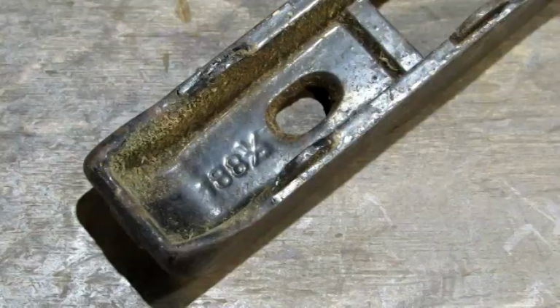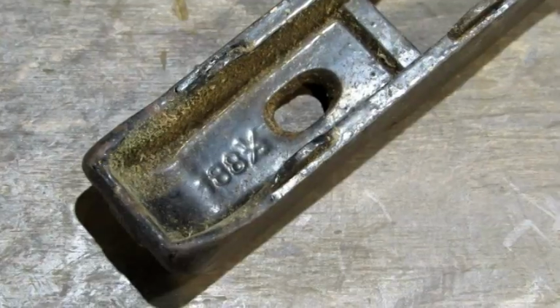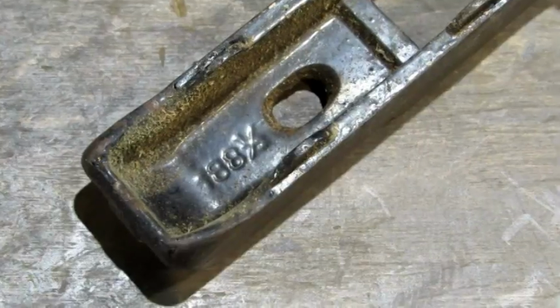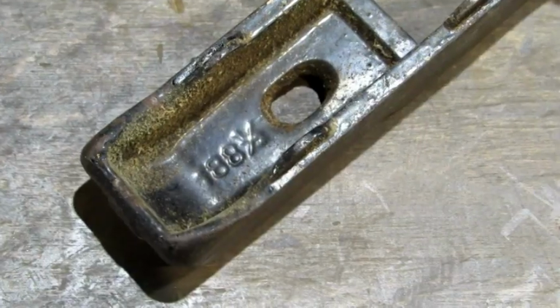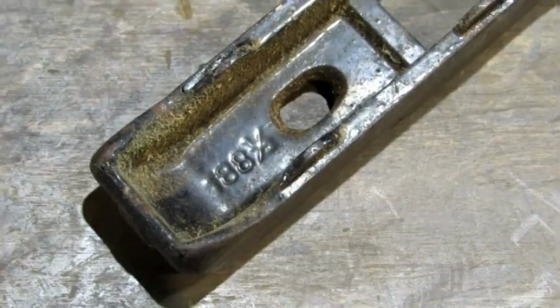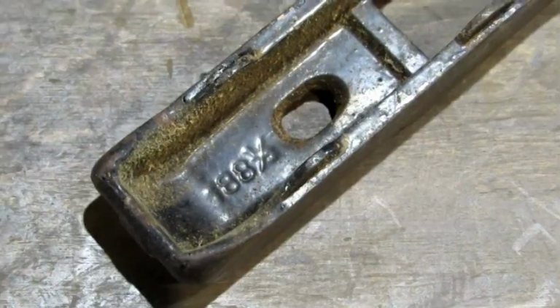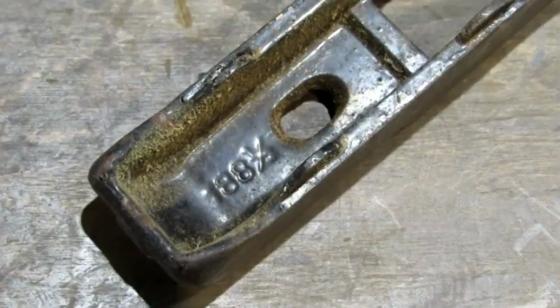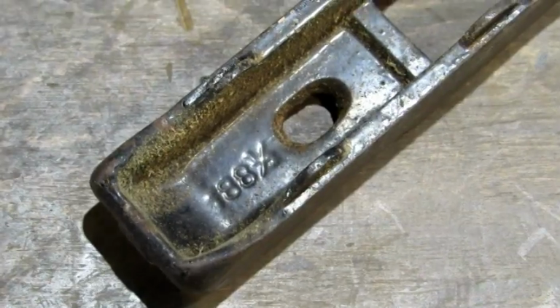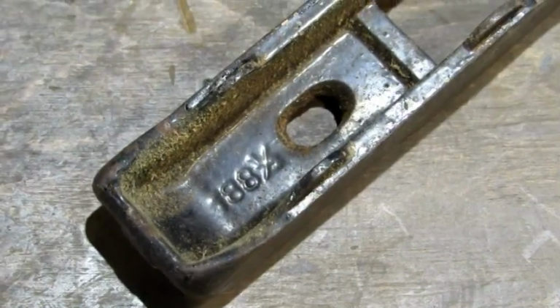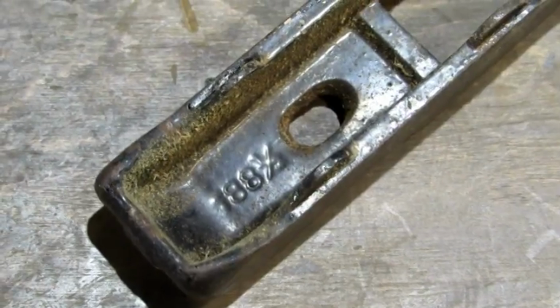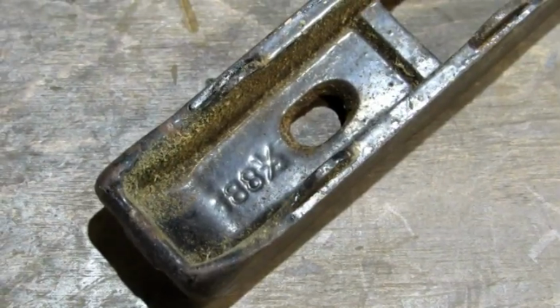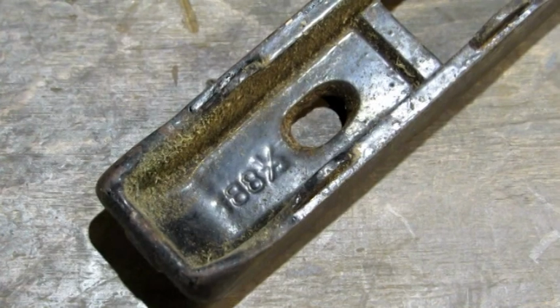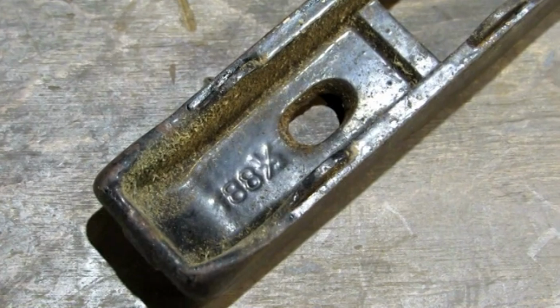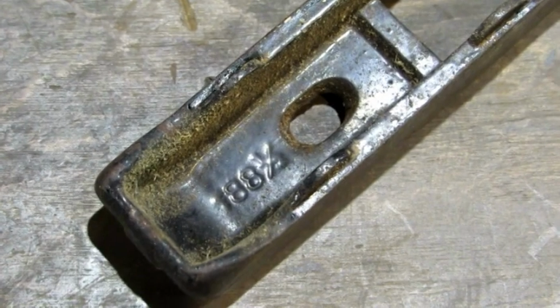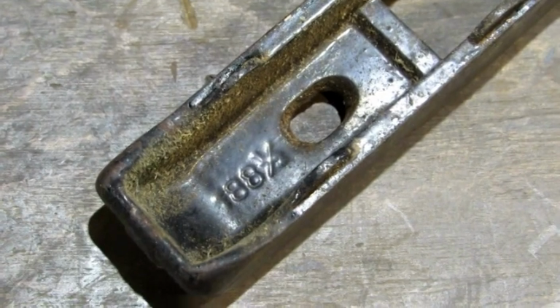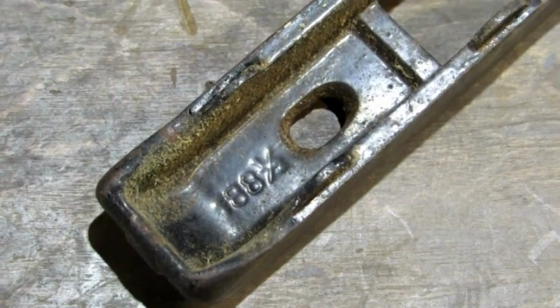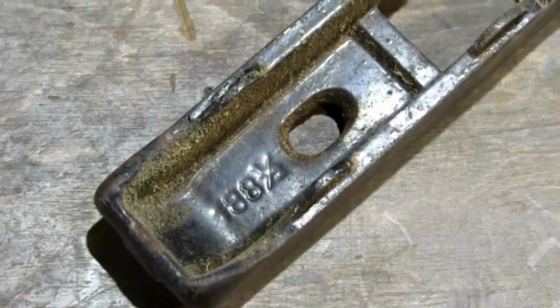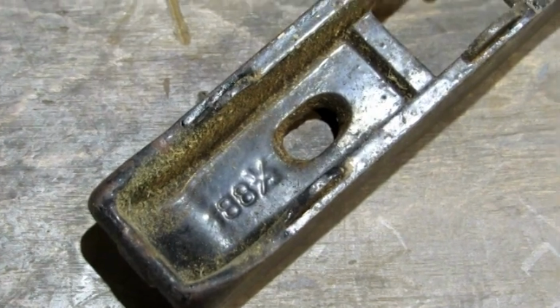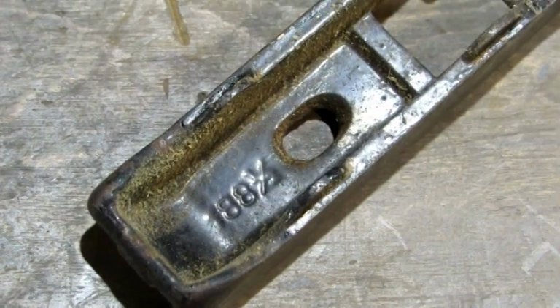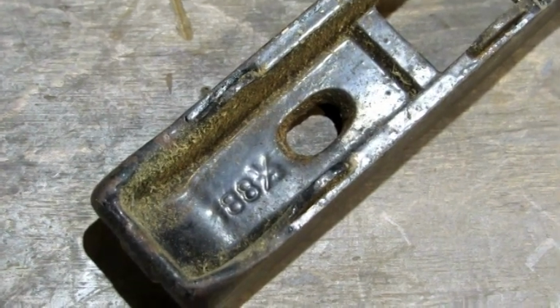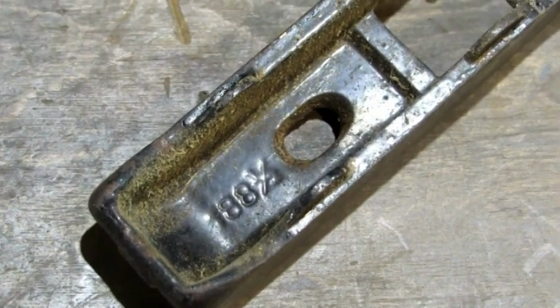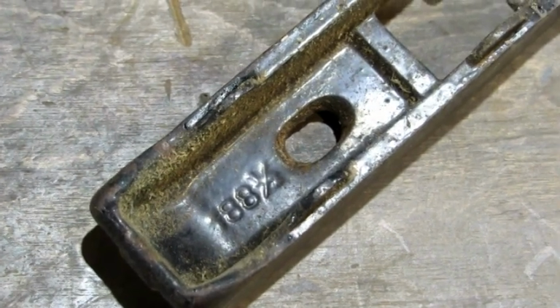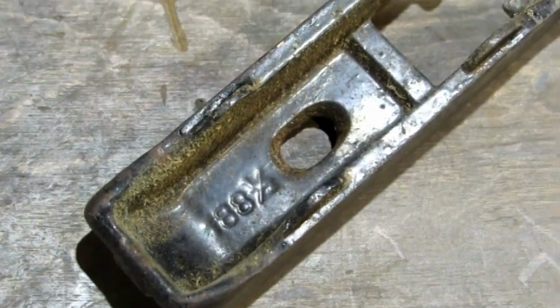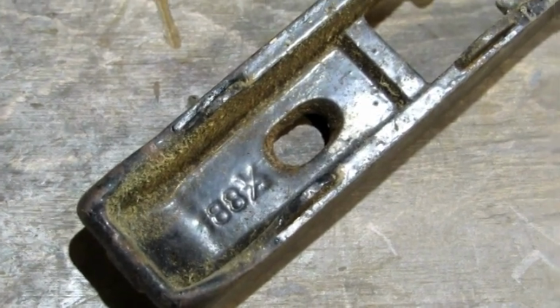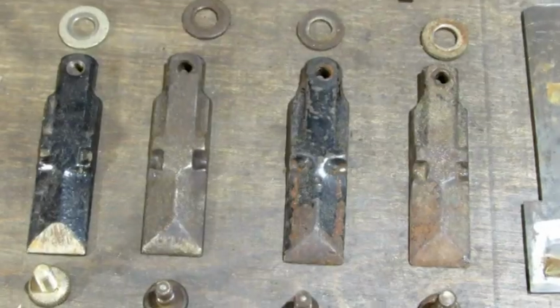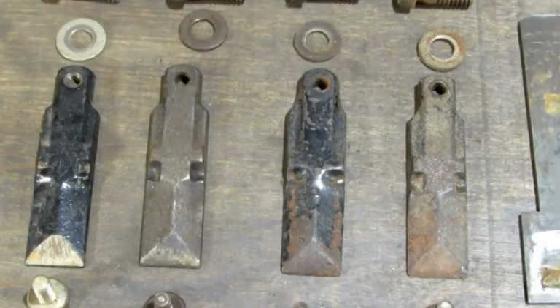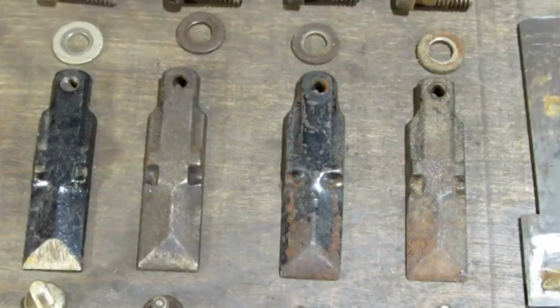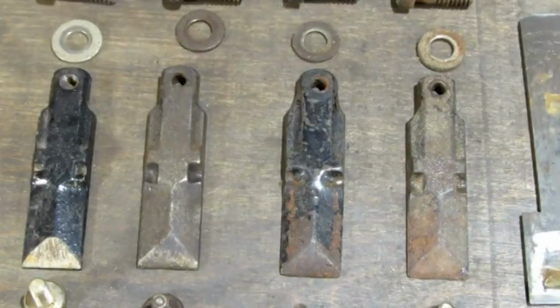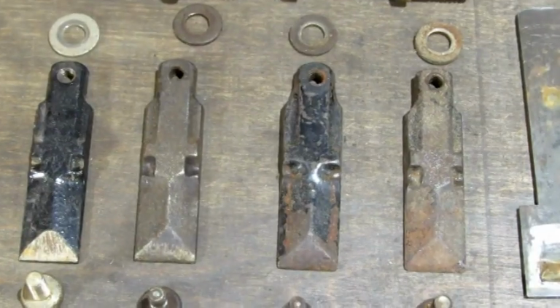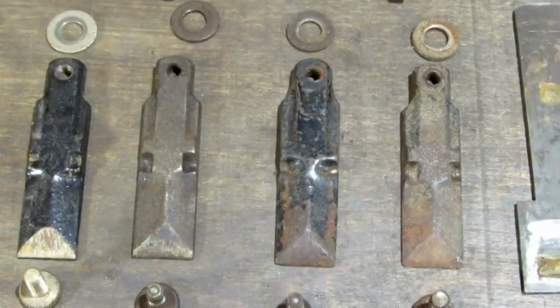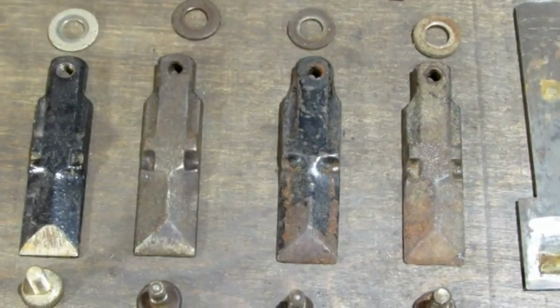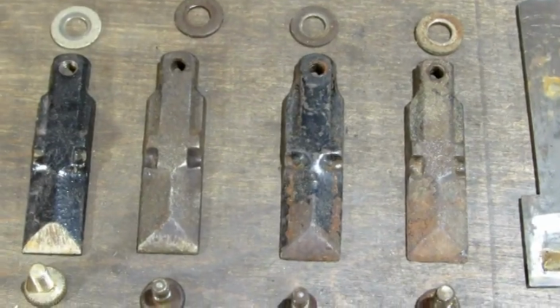On its base, the newest one has a number 189 cast into it, and on the underside of the top it has a 188 and a half cast into it — figure that one out. At a glance the caps look identical, but they're not.